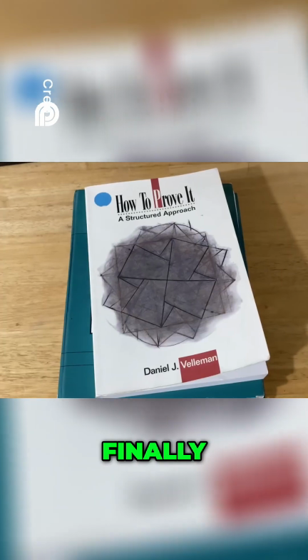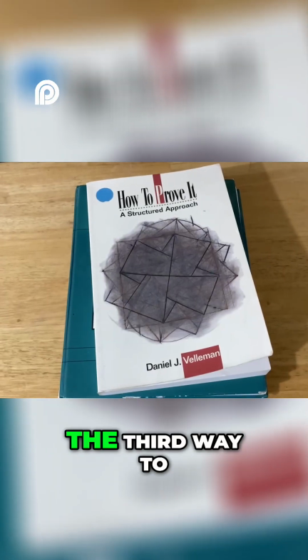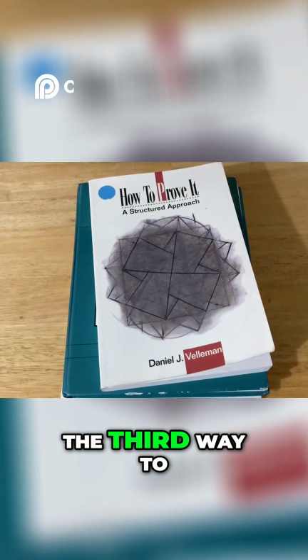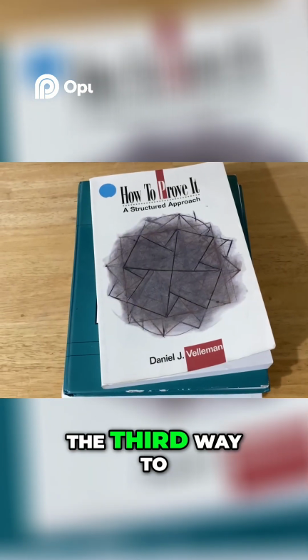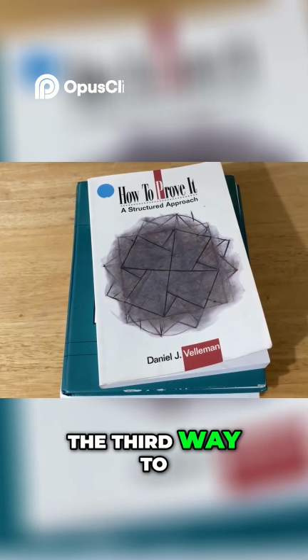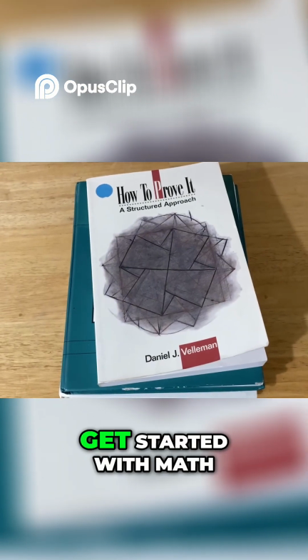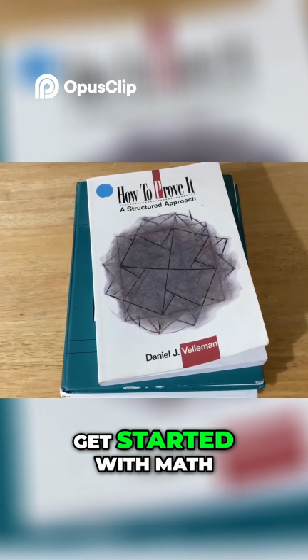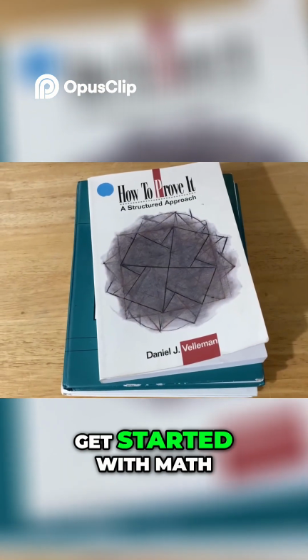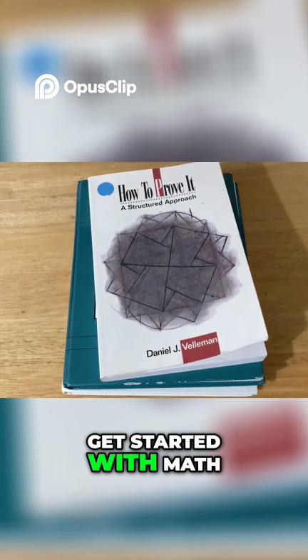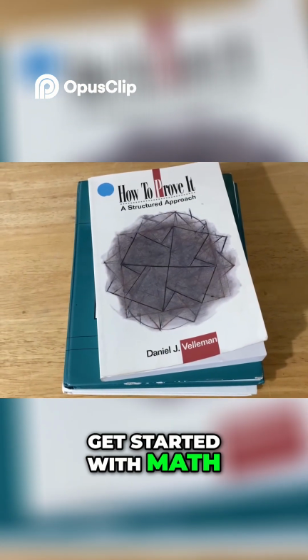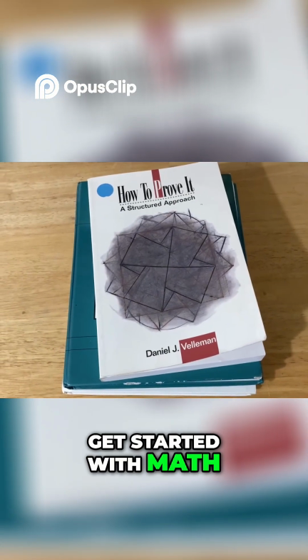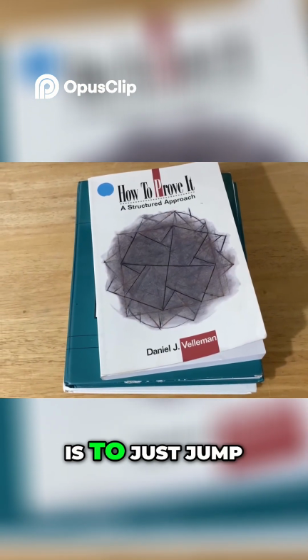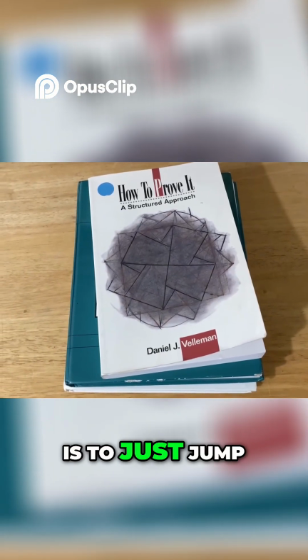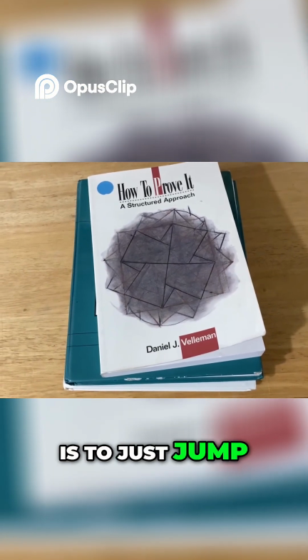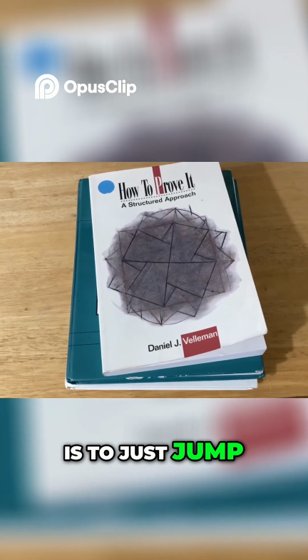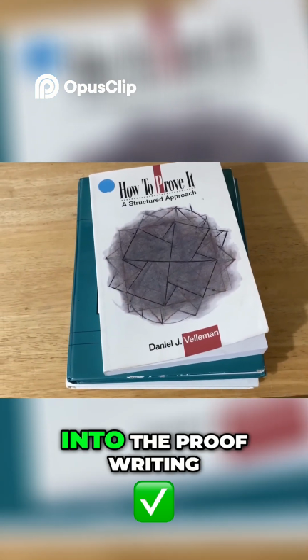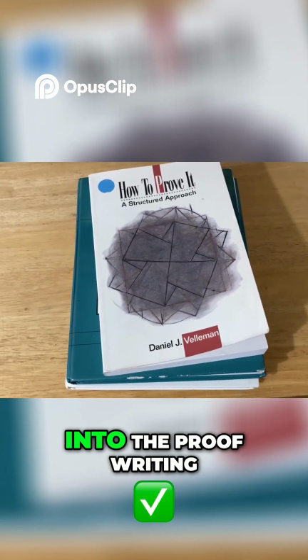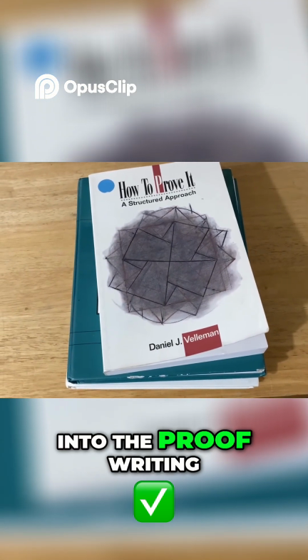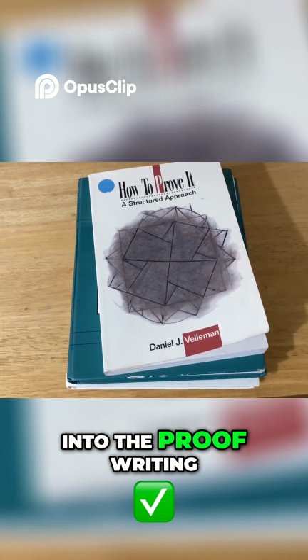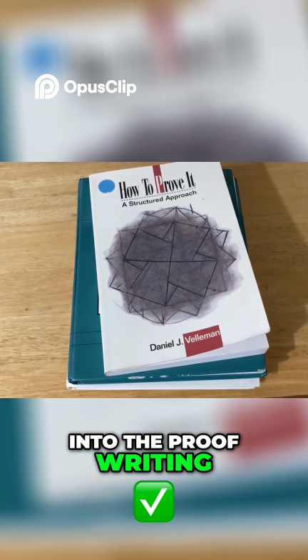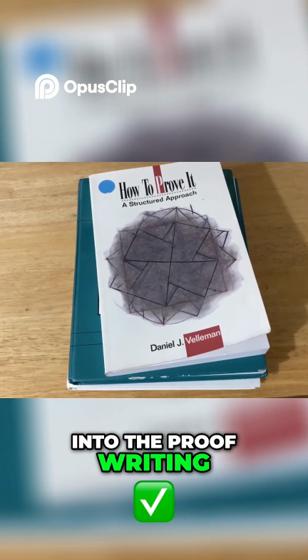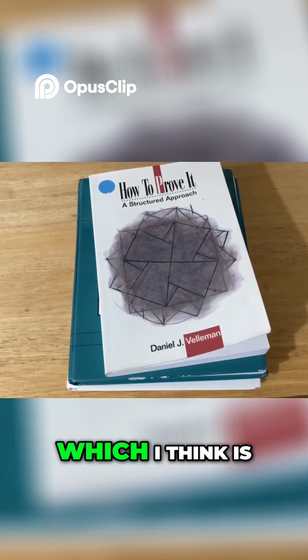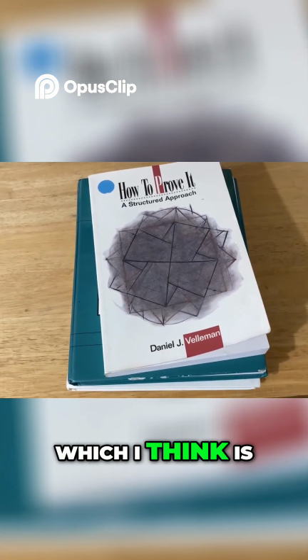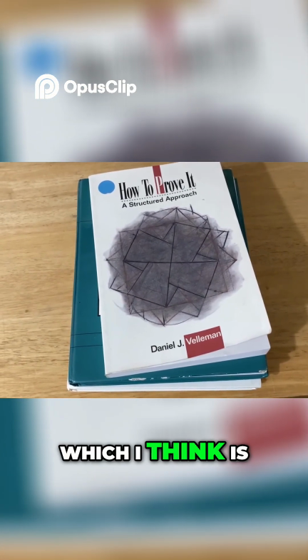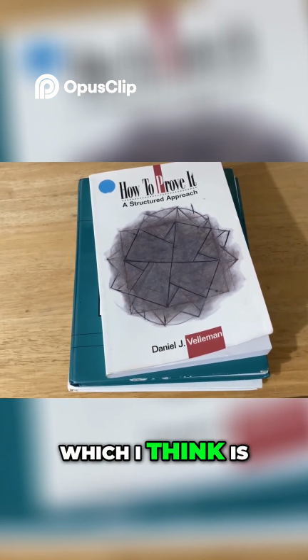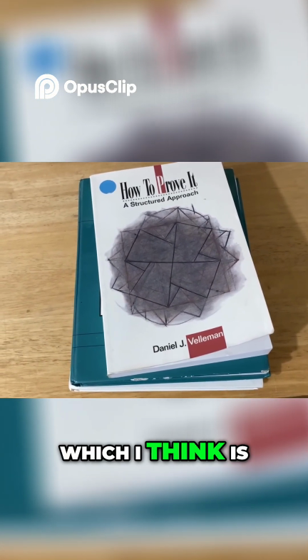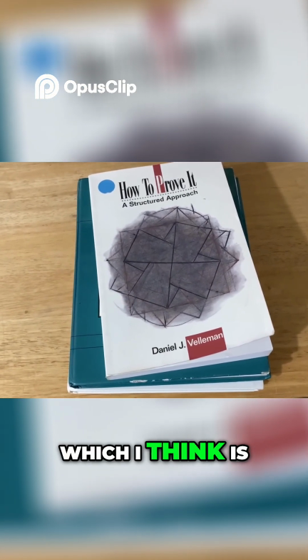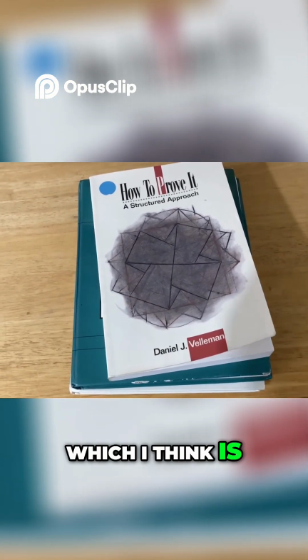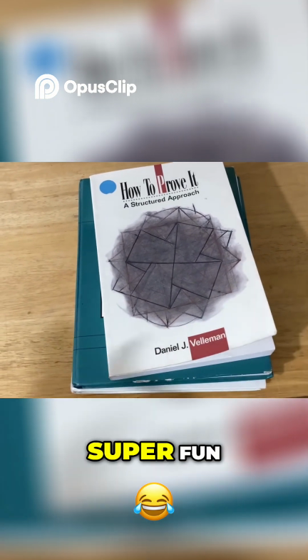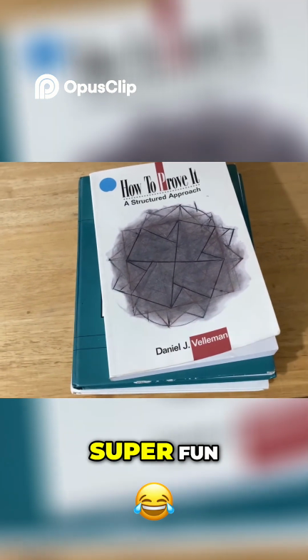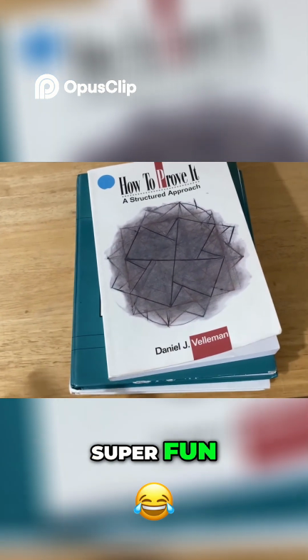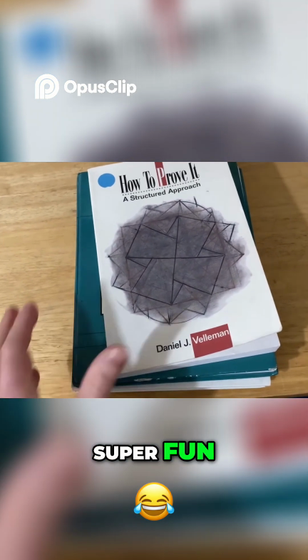Finally, the third way to get started with math is to just jump into the proof writing, which I think is super fun.